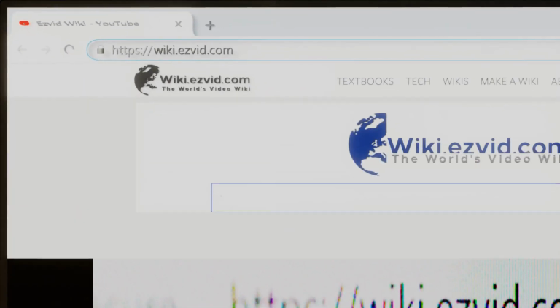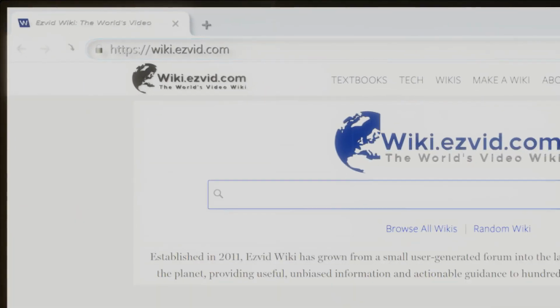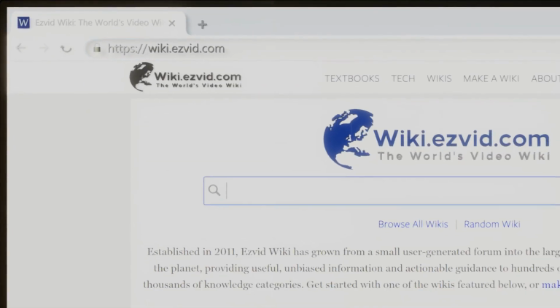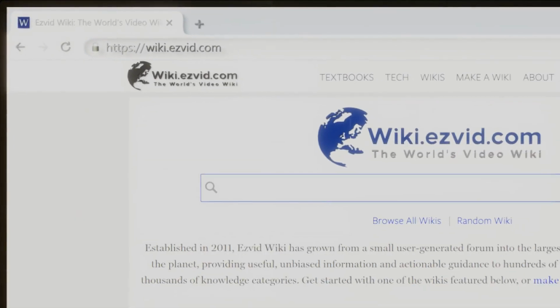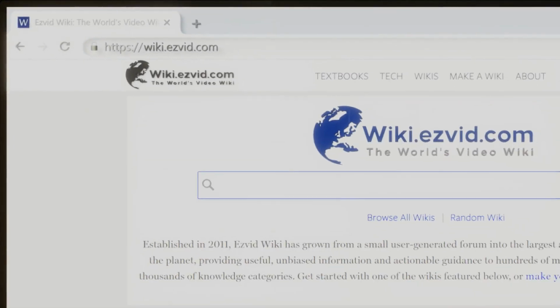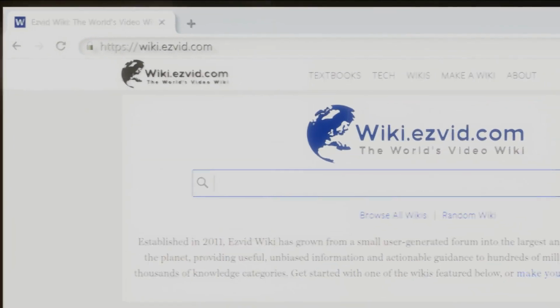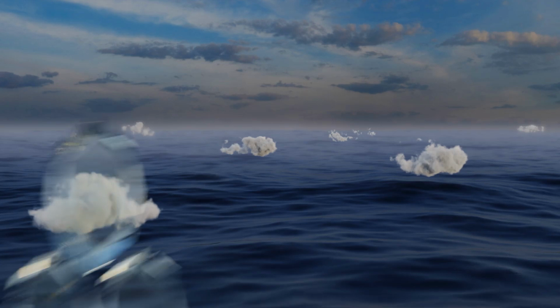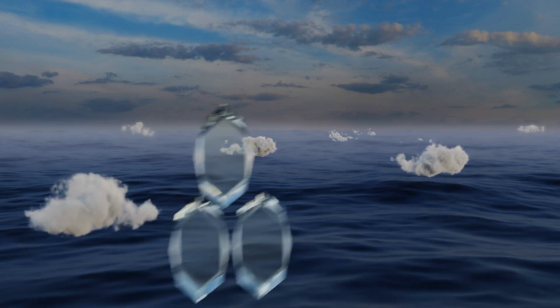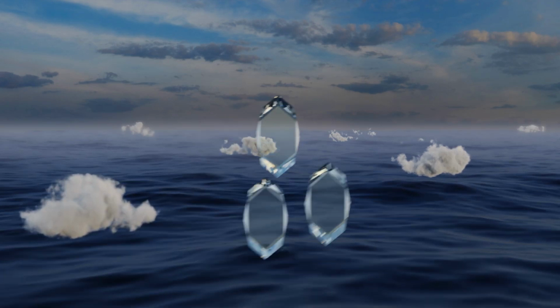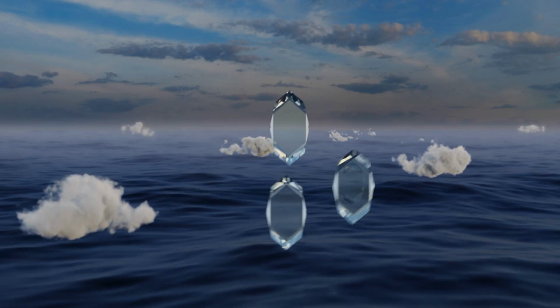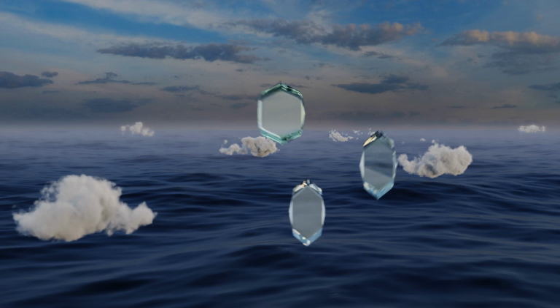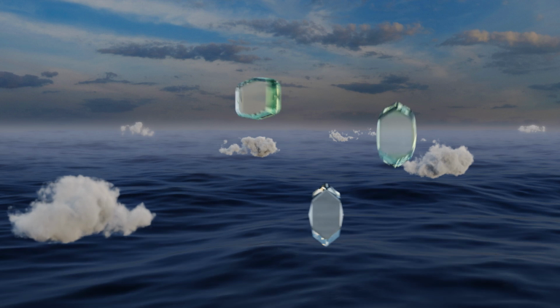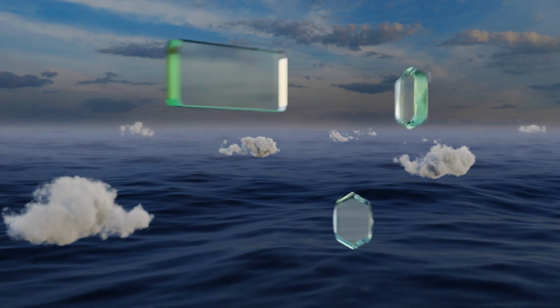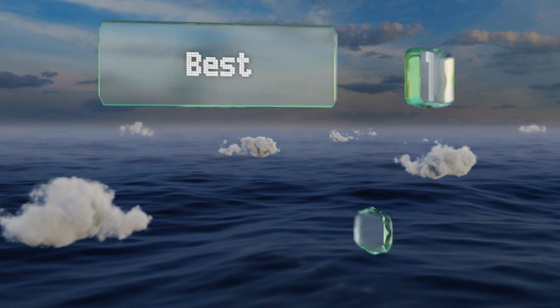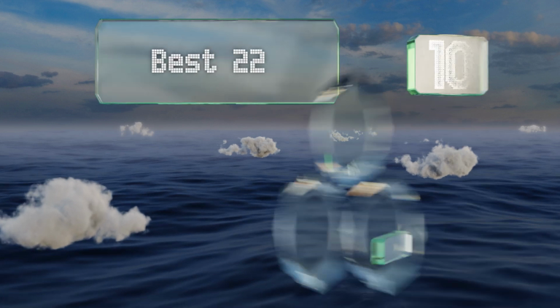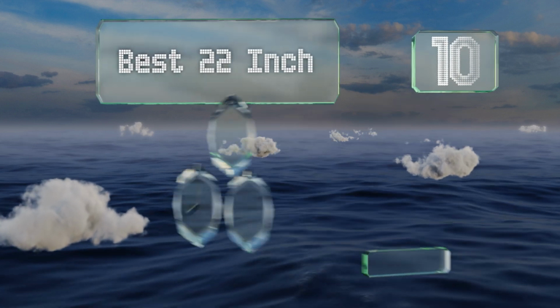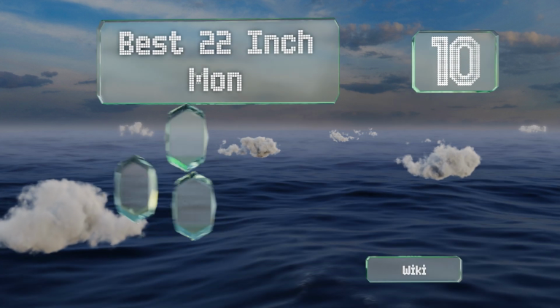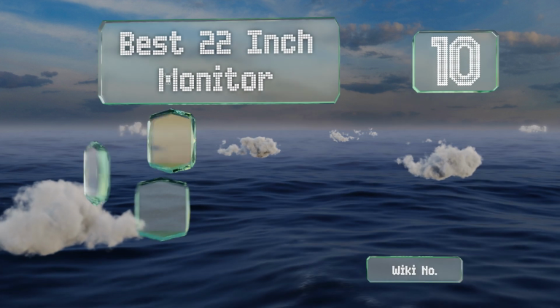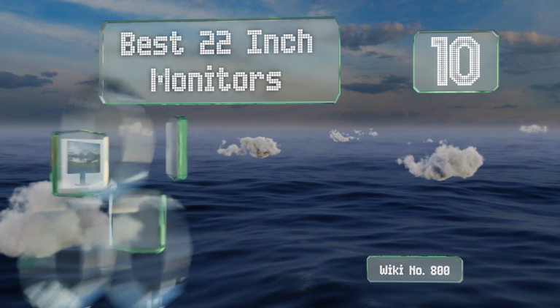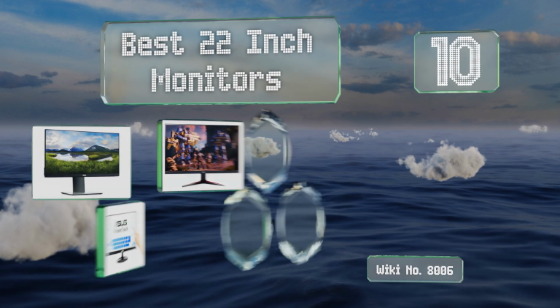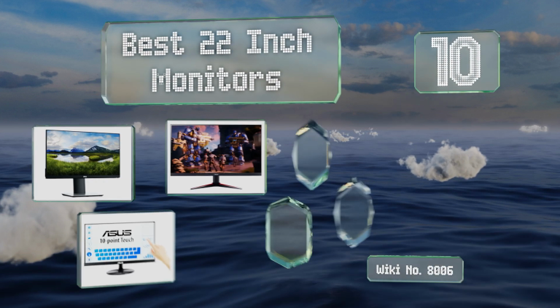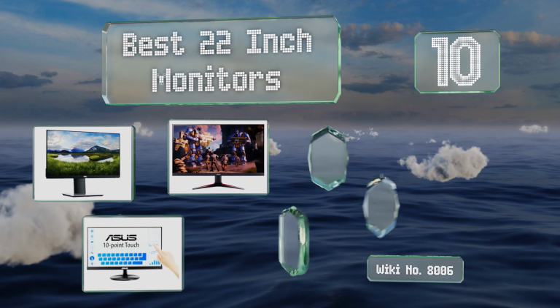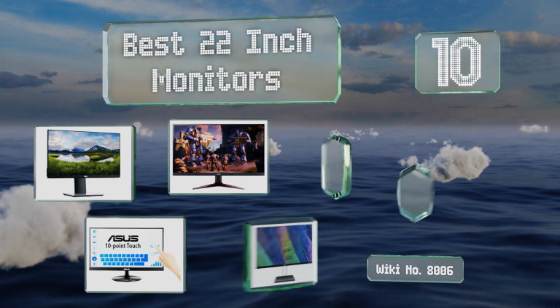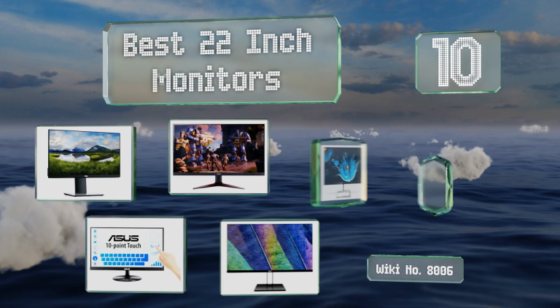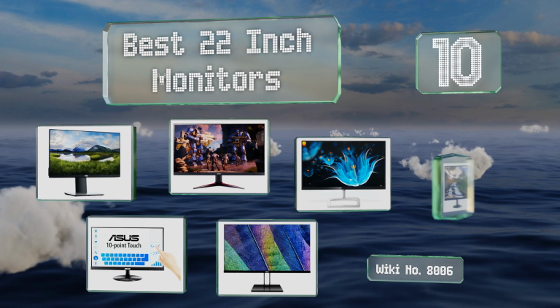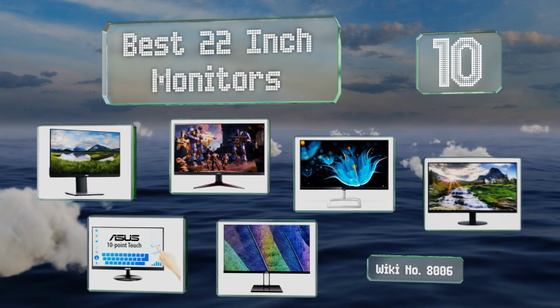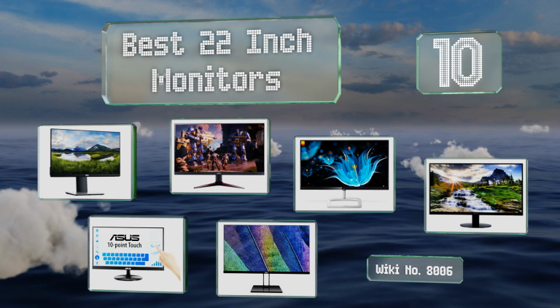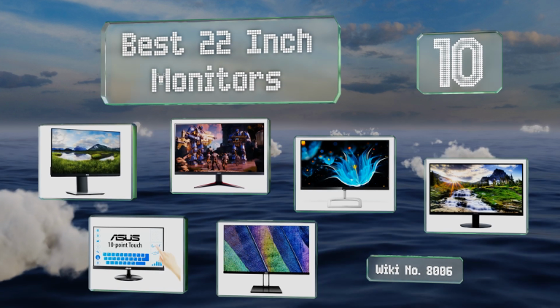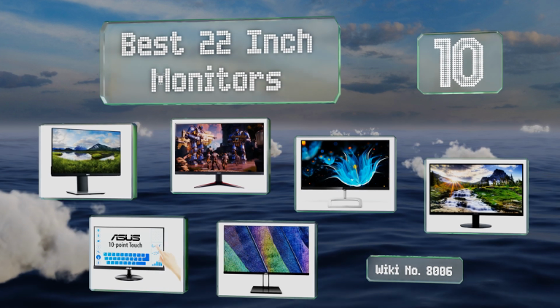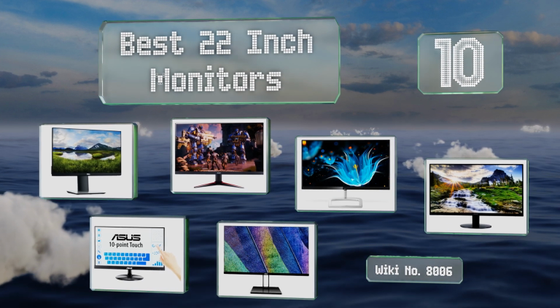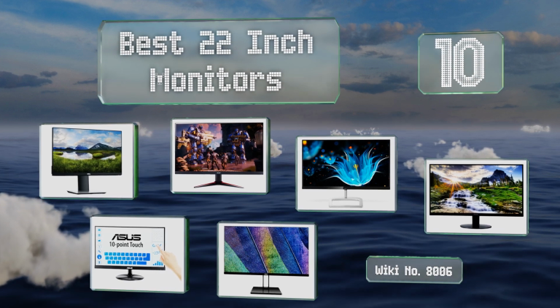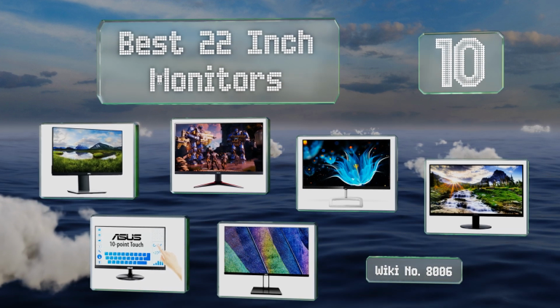EasyVid presents the 10 best 22-inch monitors. Let's get started with the list.